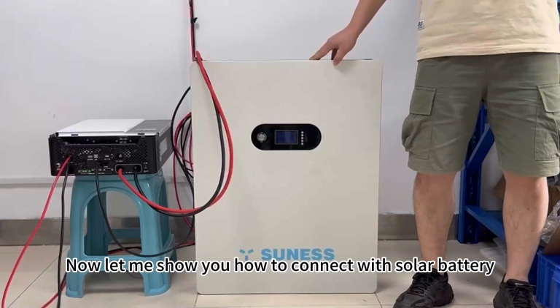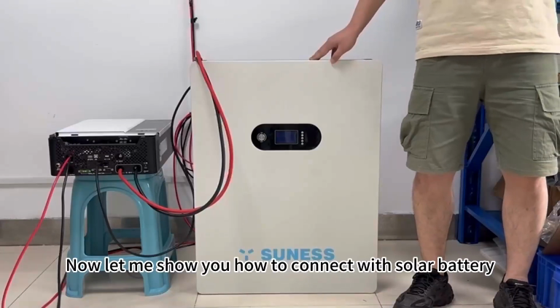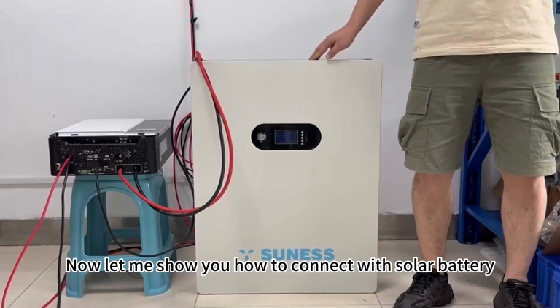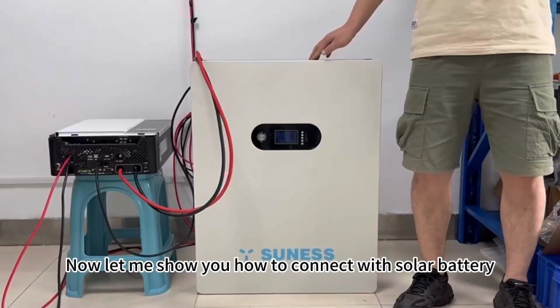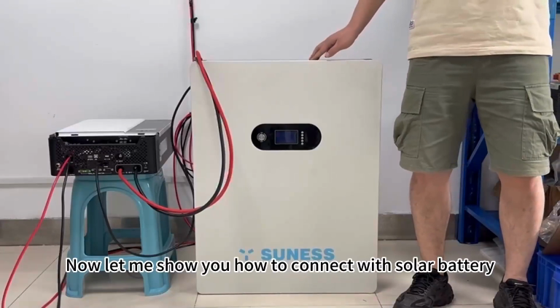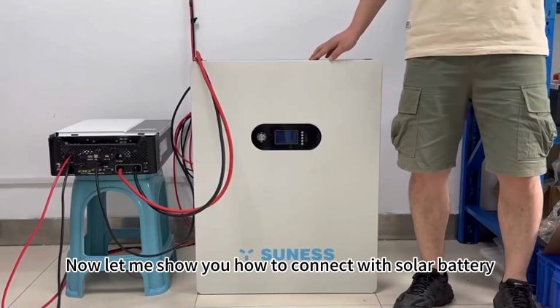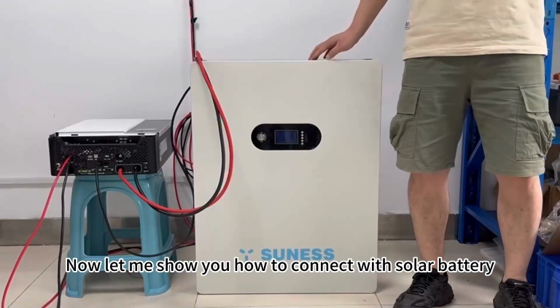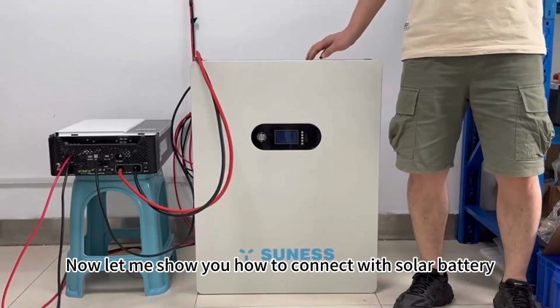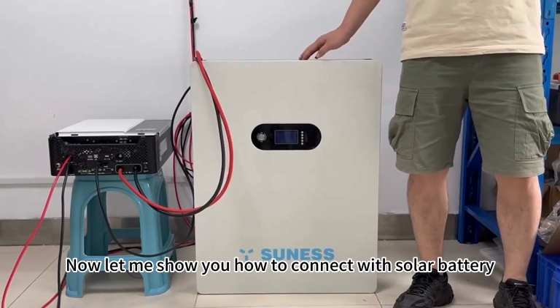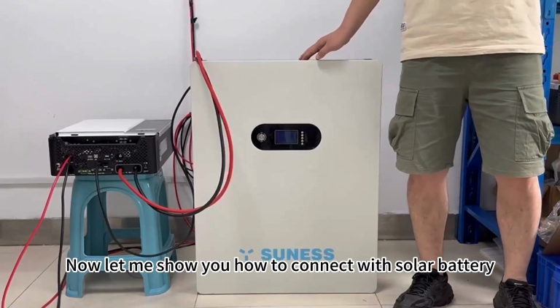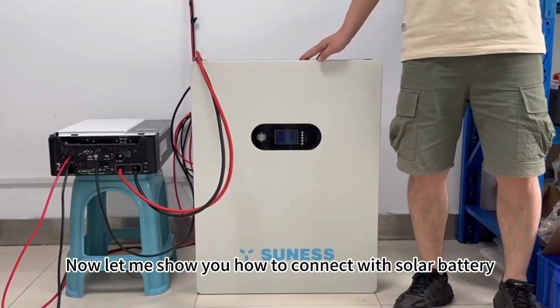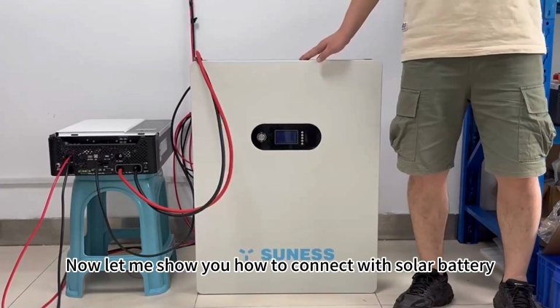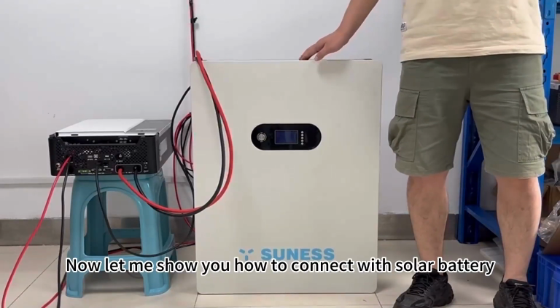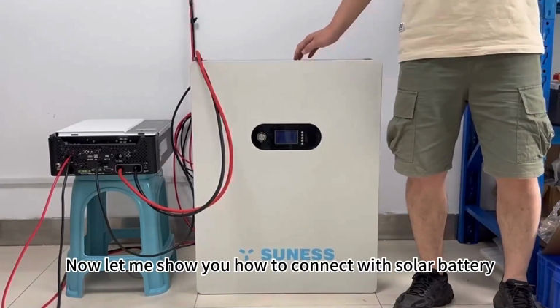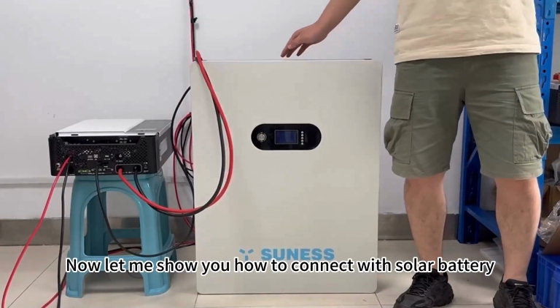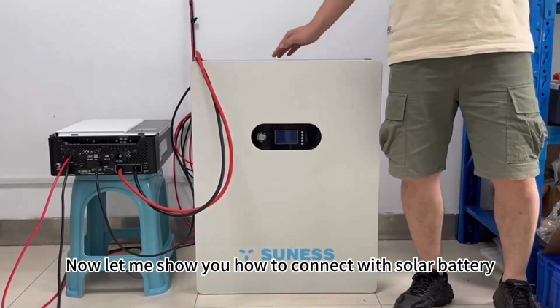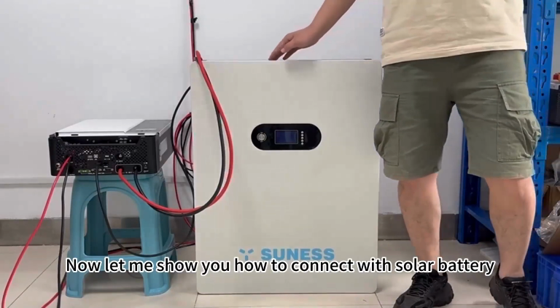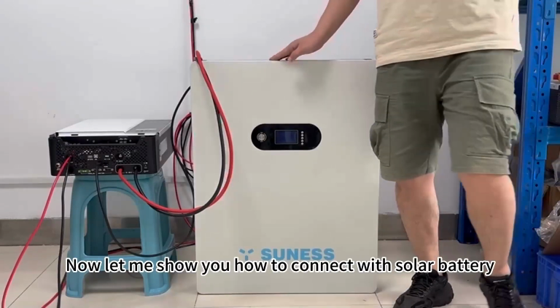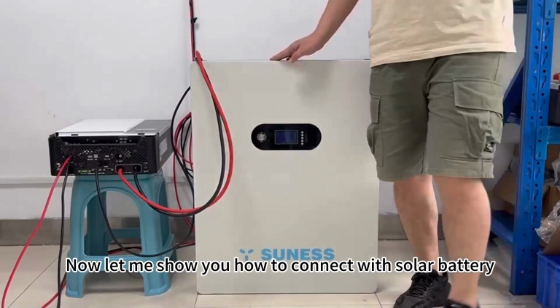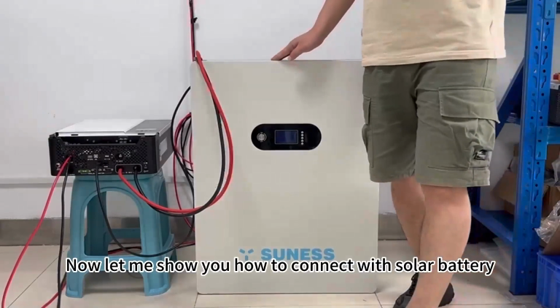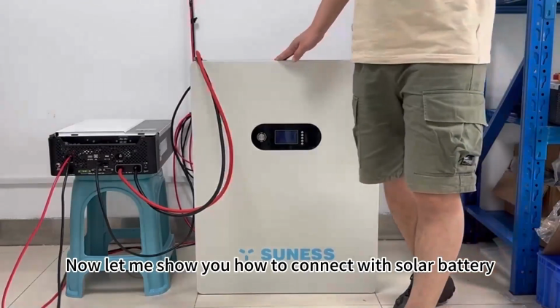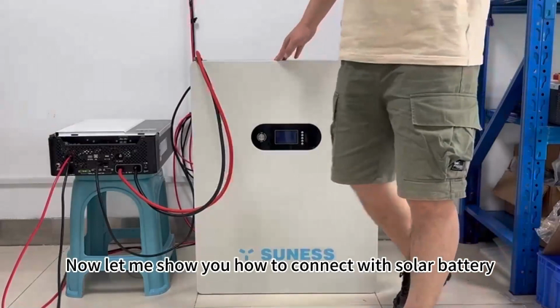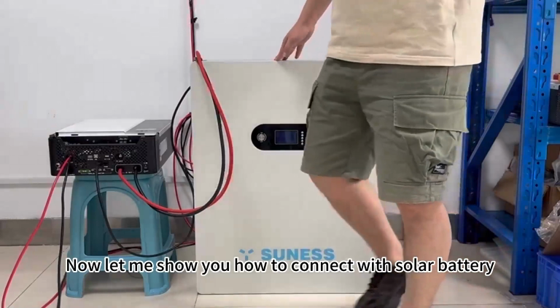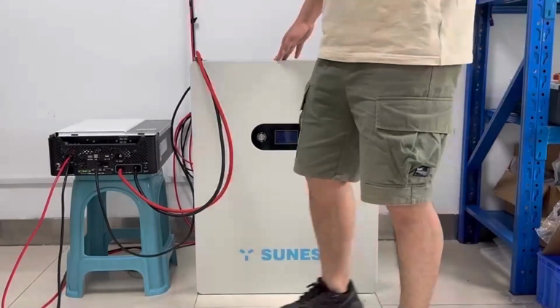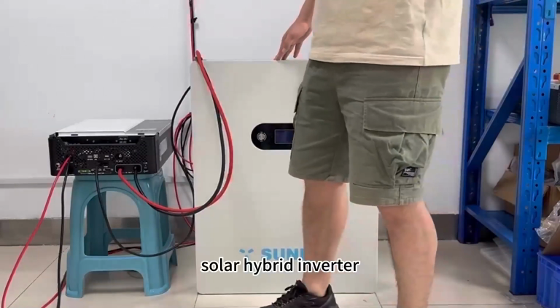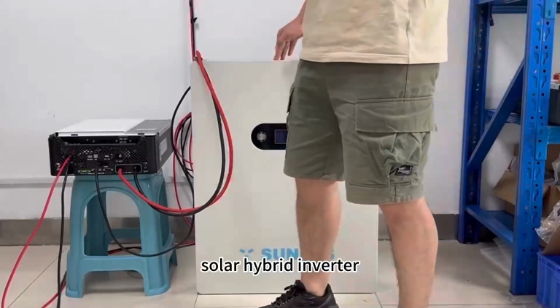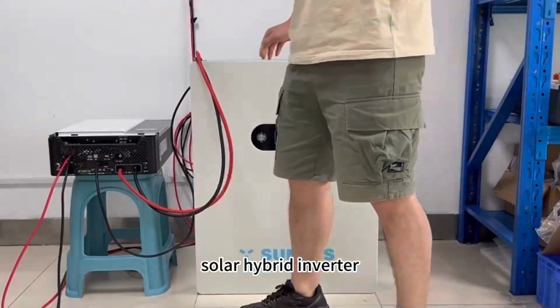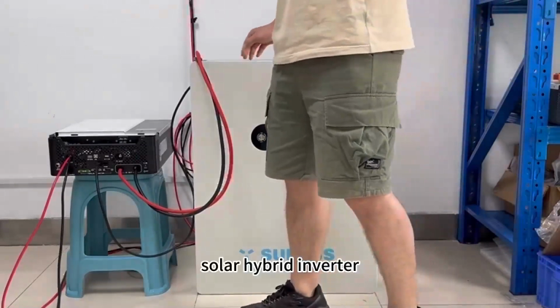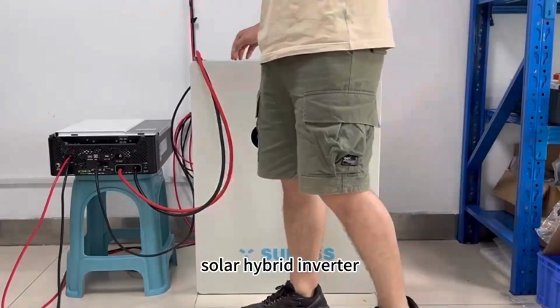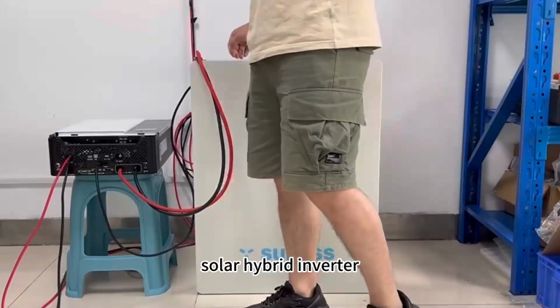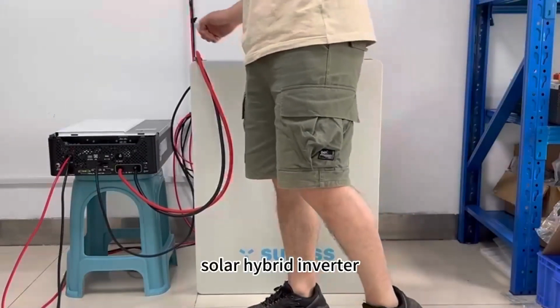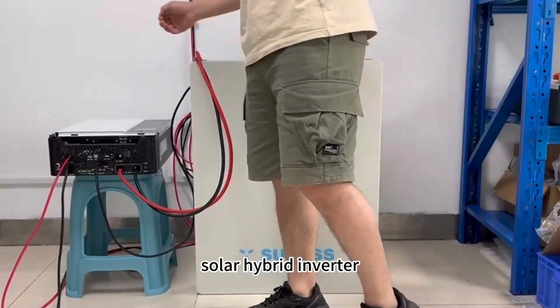Now let me show you how to connect the battery with the solar hybrid inverter.